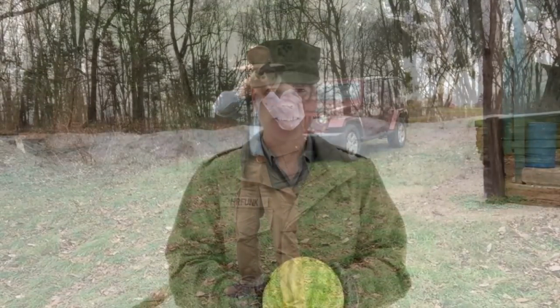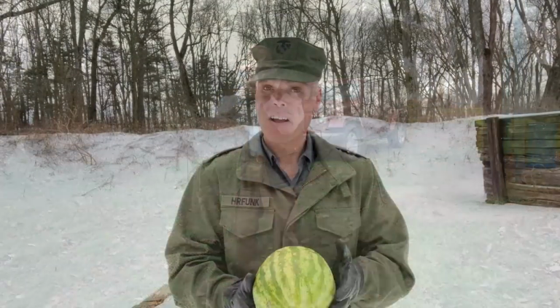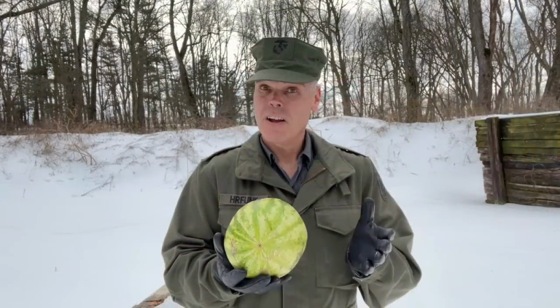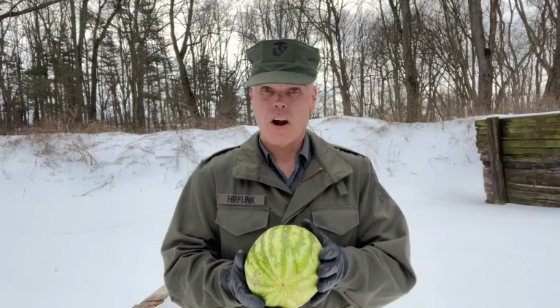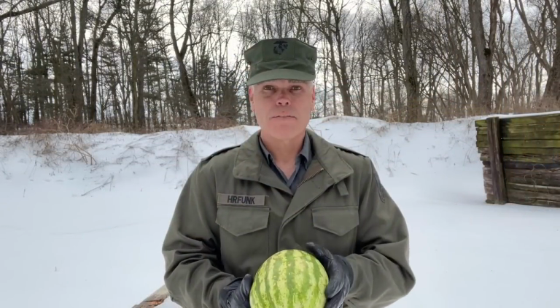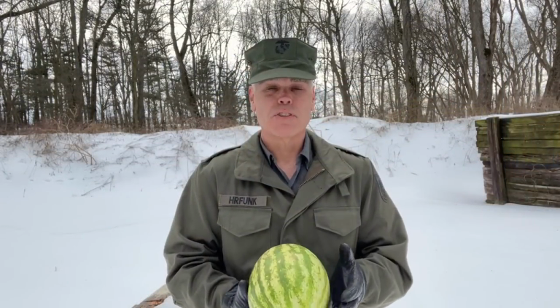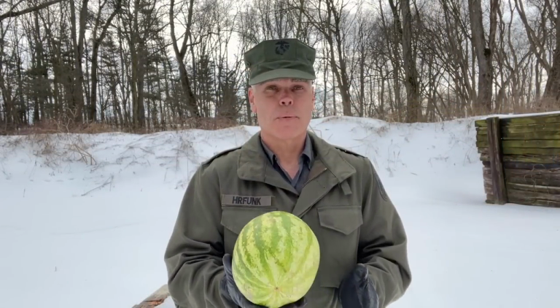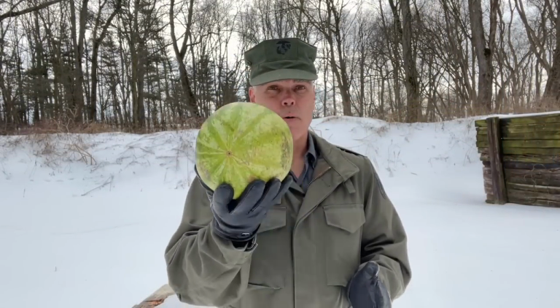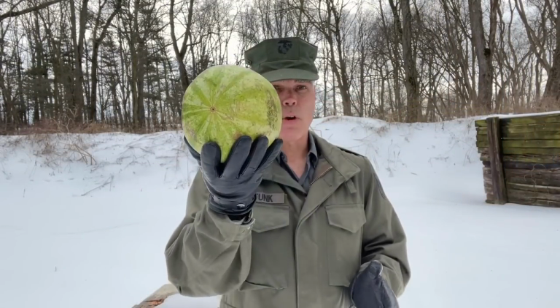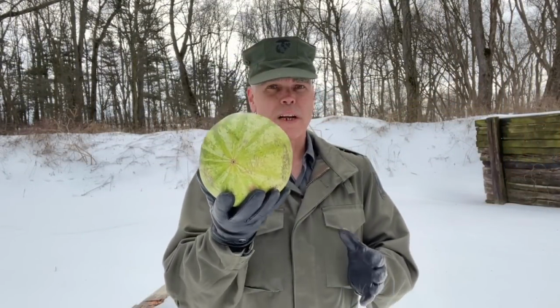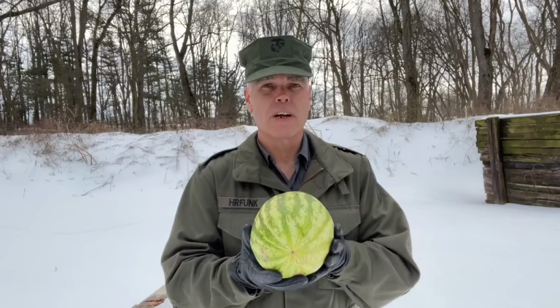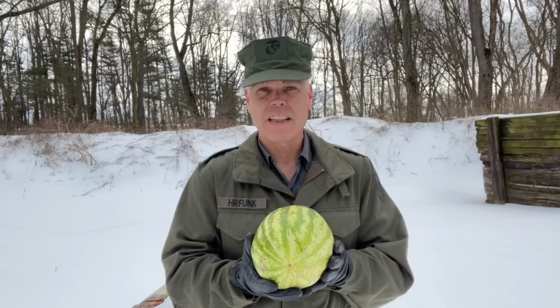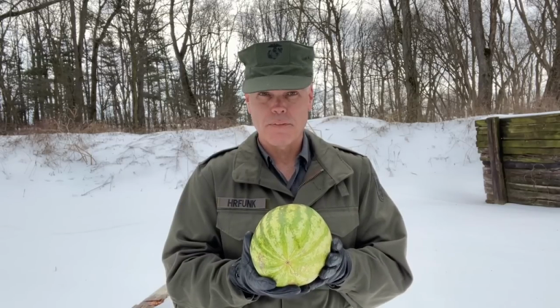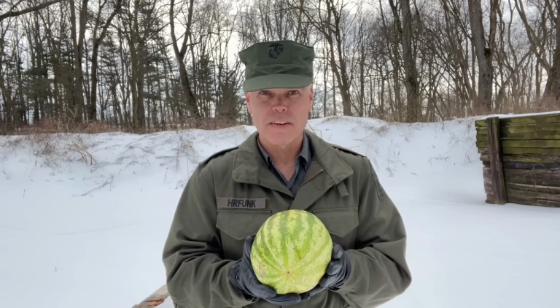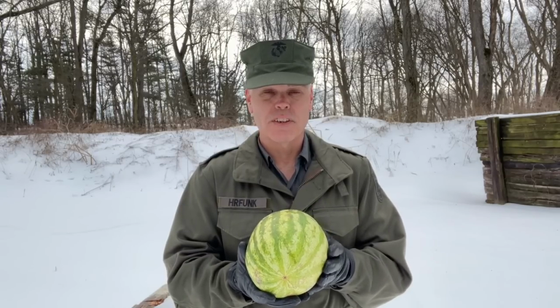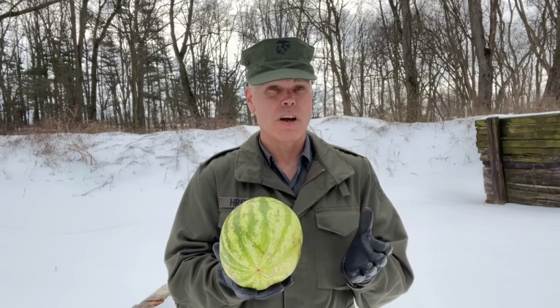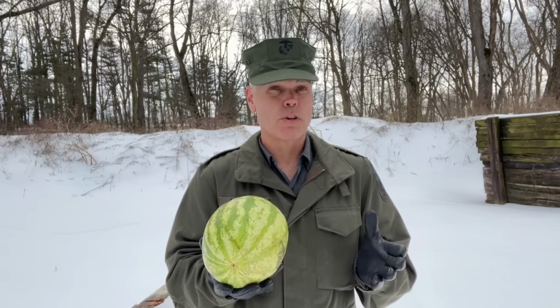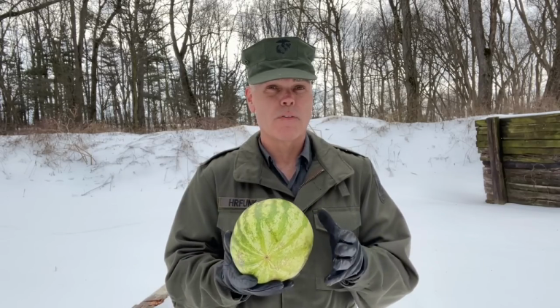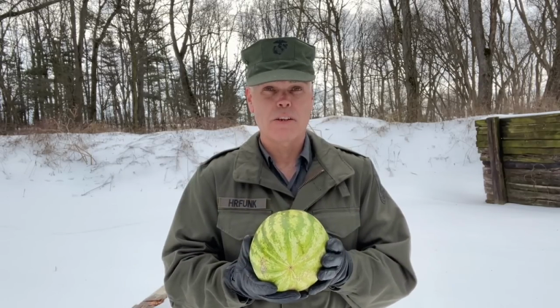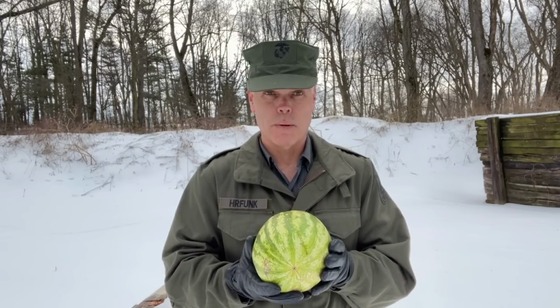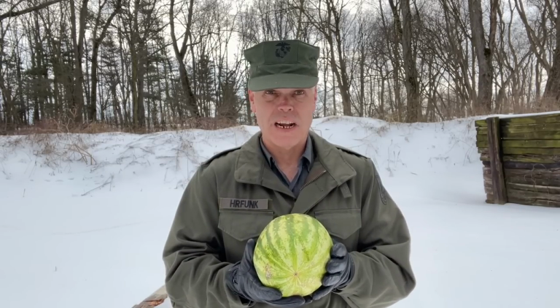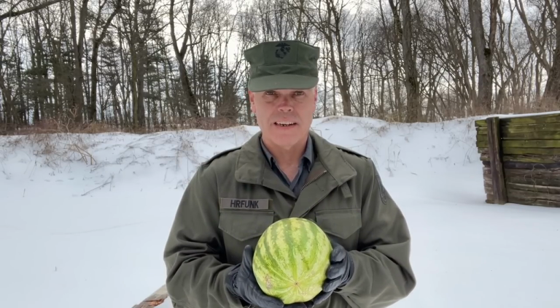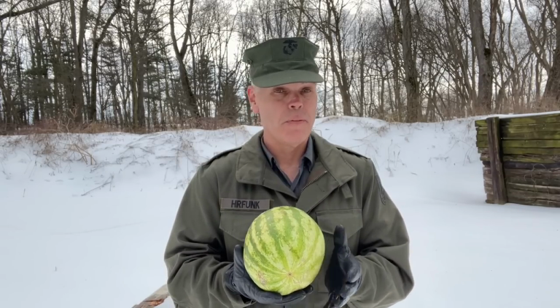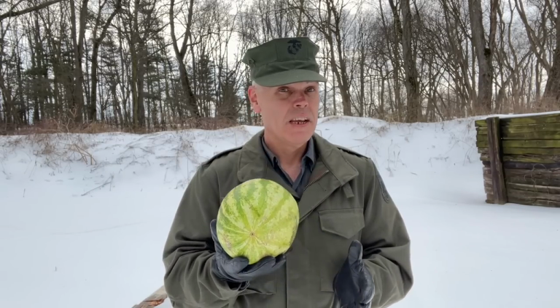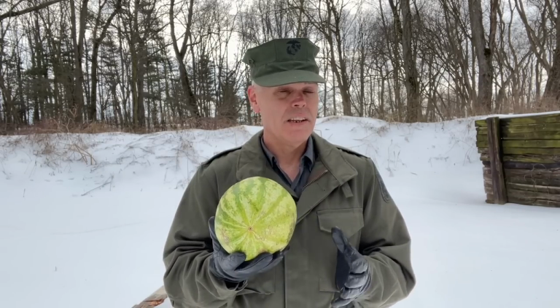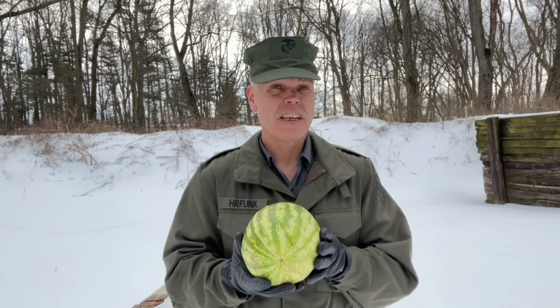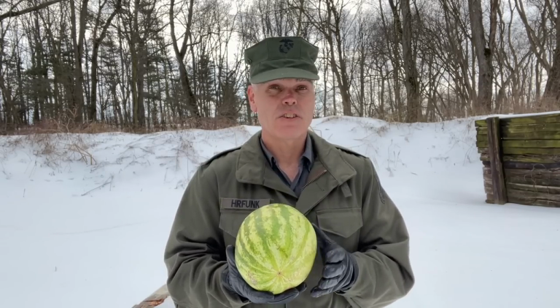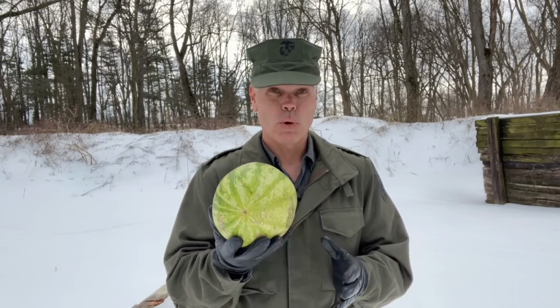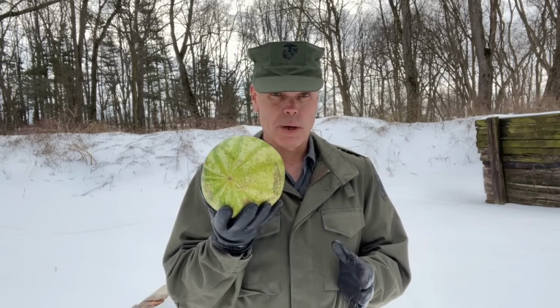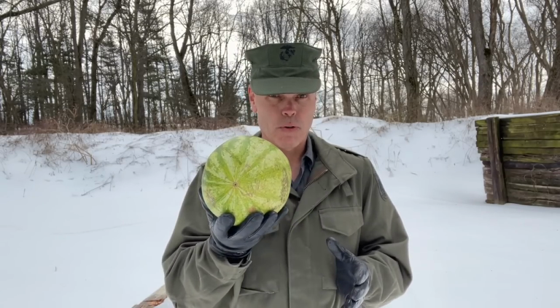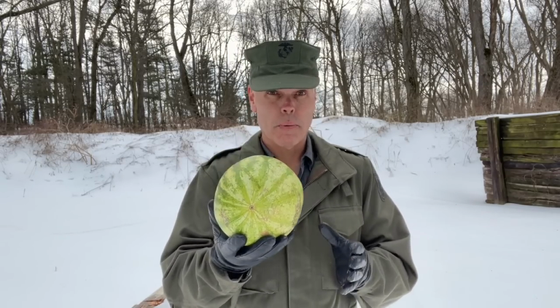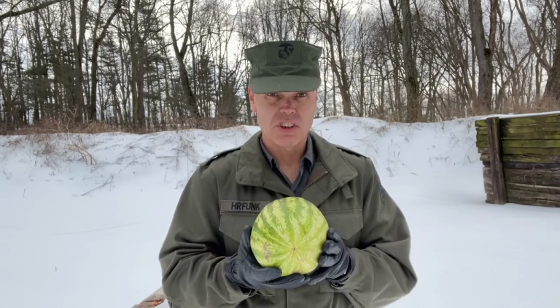All right folks, here we go with a quick look at the effectiveness of the 12 gauge pump shotgun, in this case with number four buckshot.